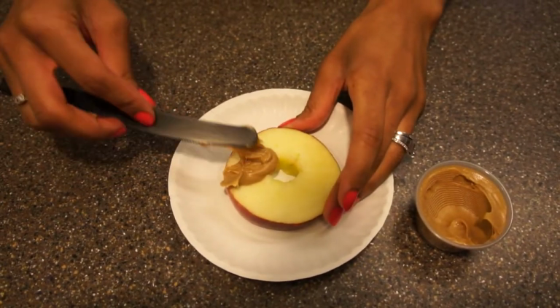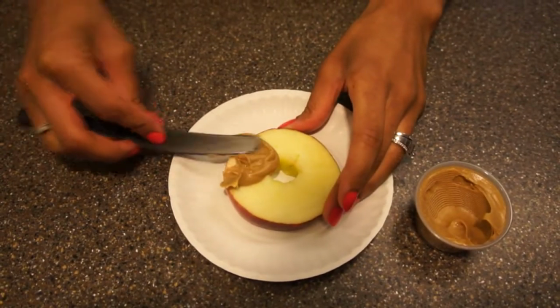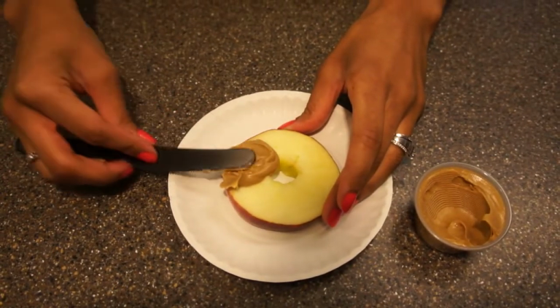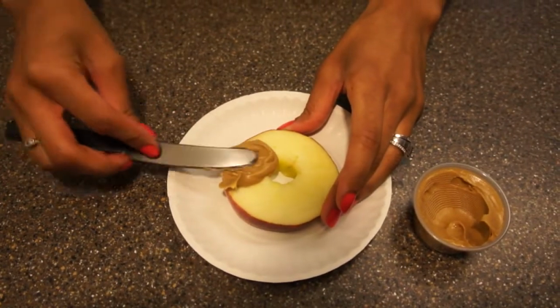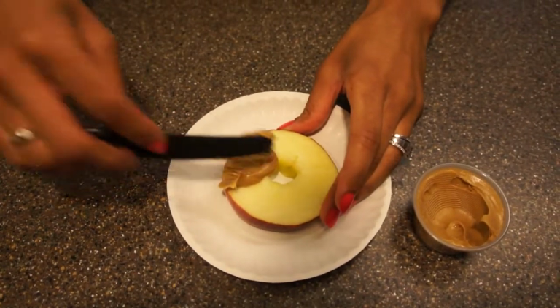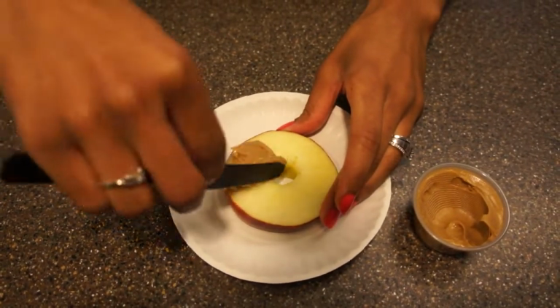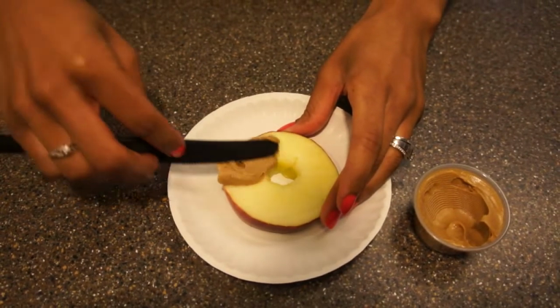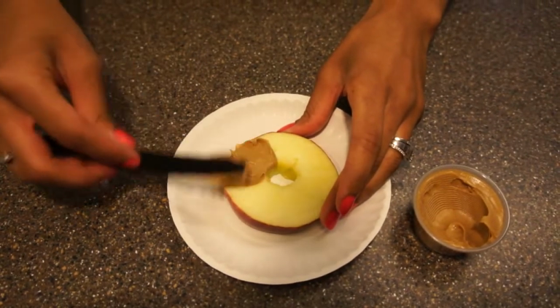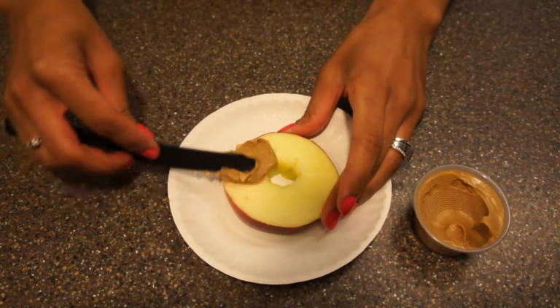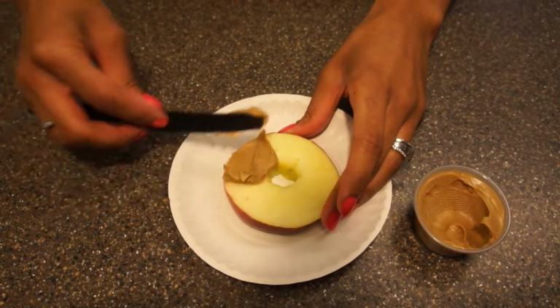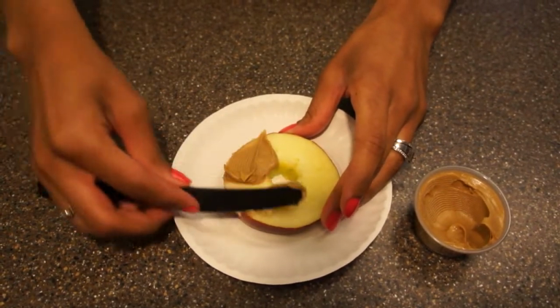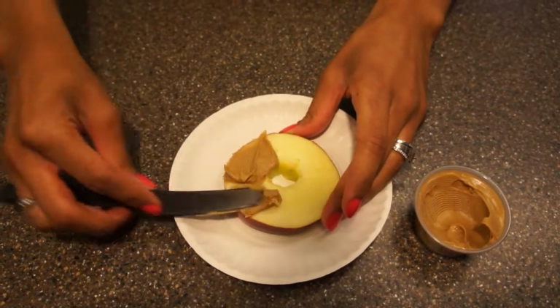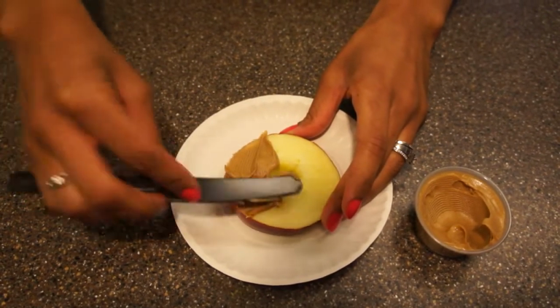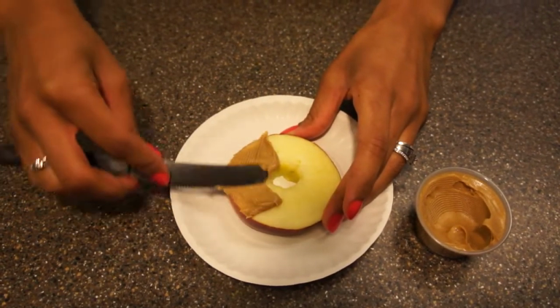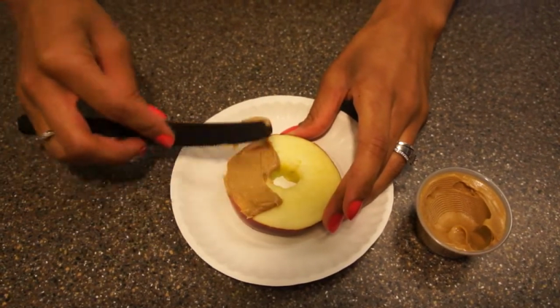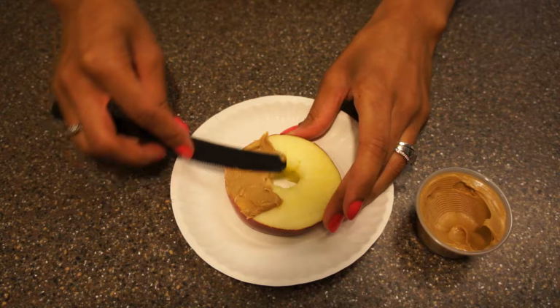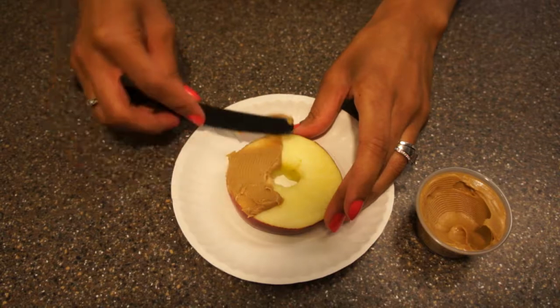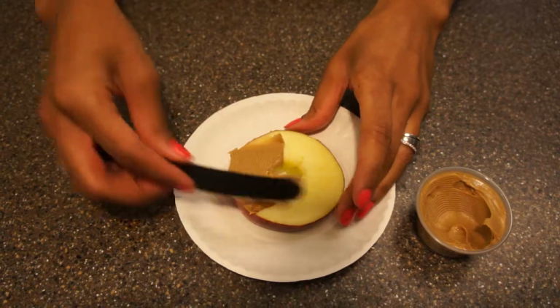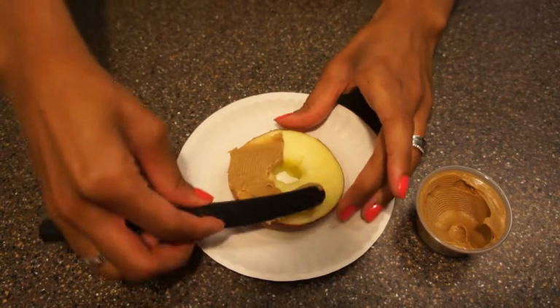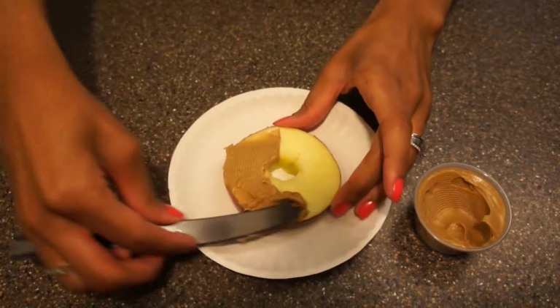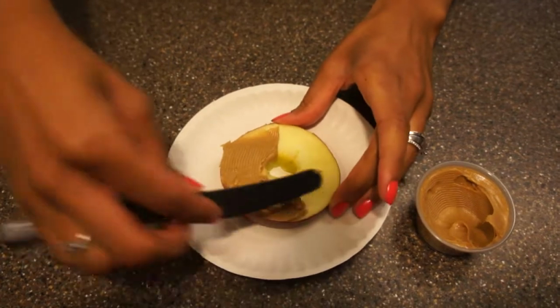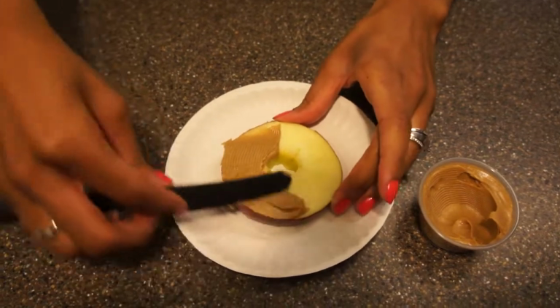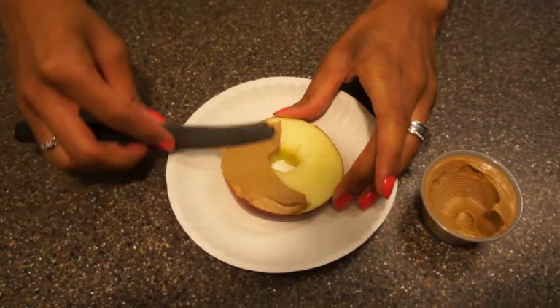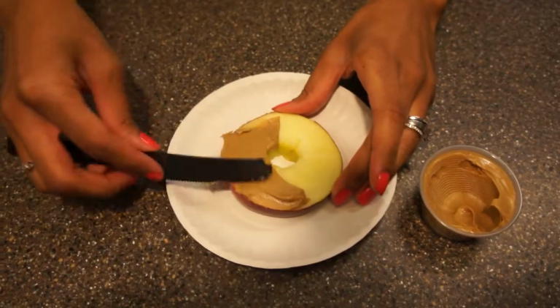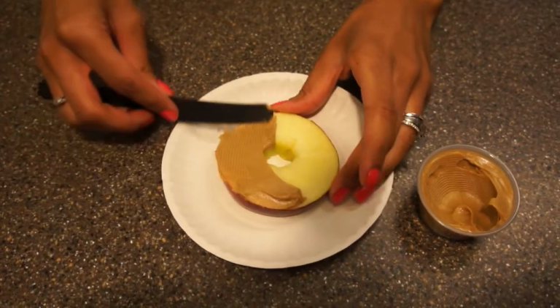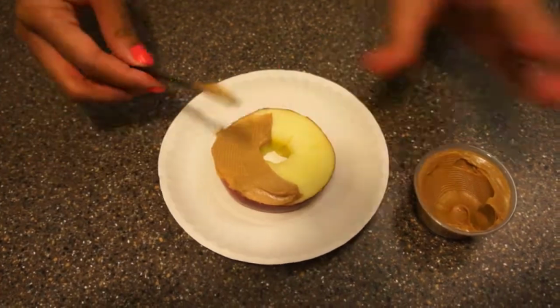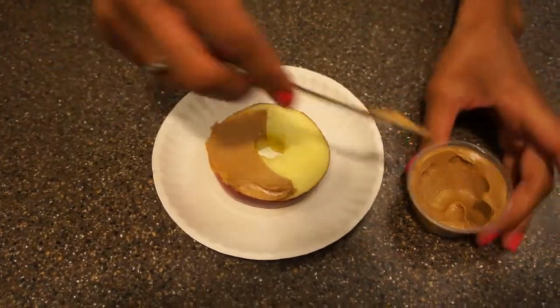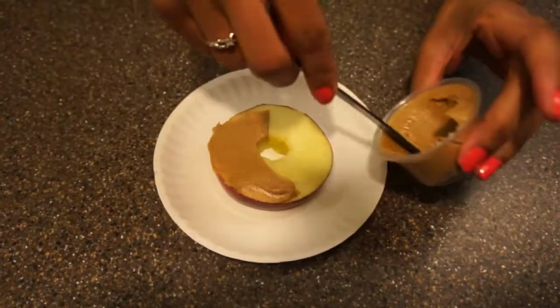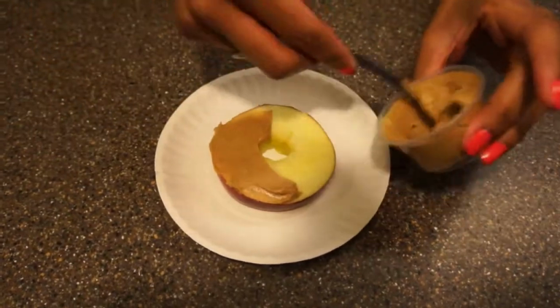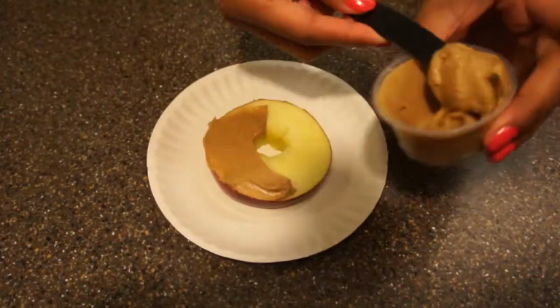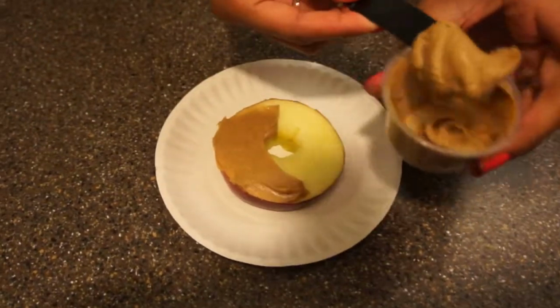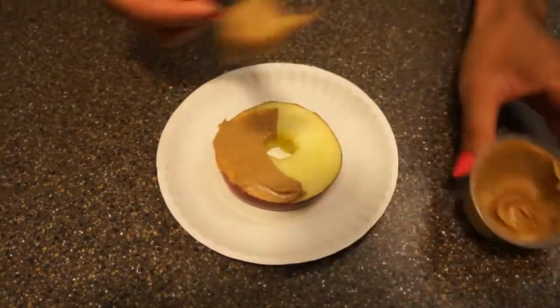Now we are going to take the apple slice and spread peanut butter all around the top of the apple.